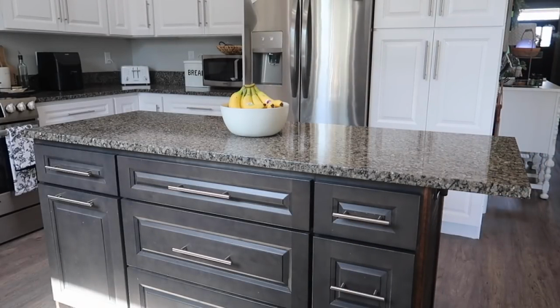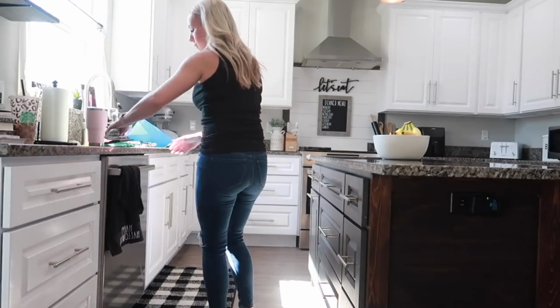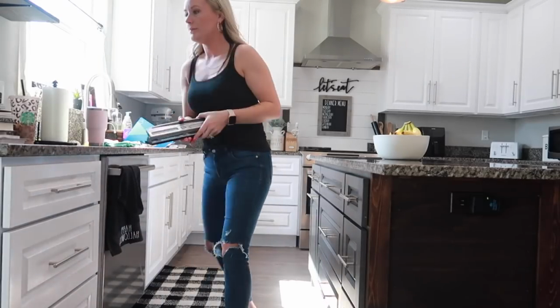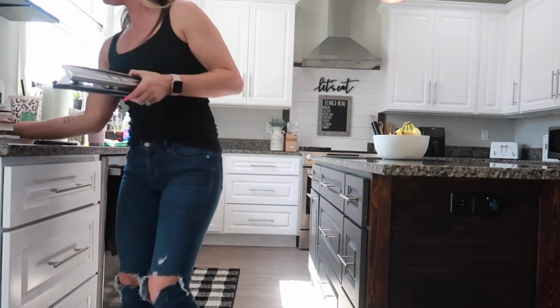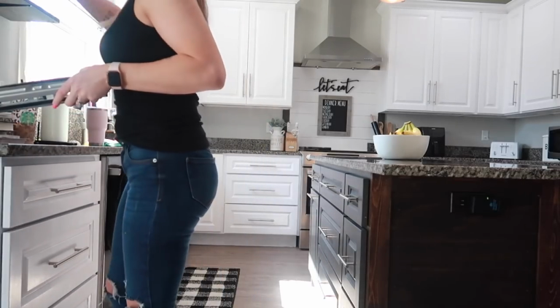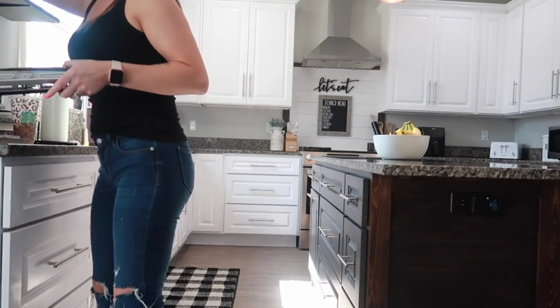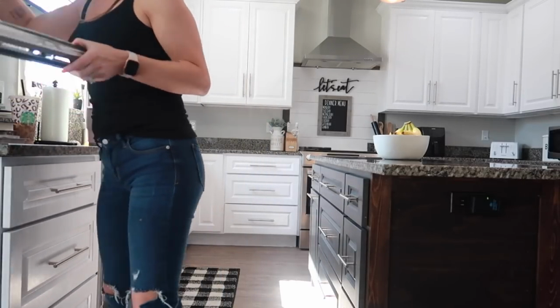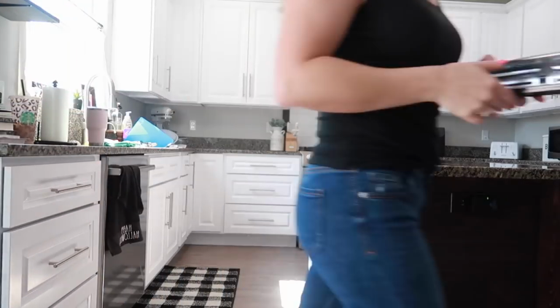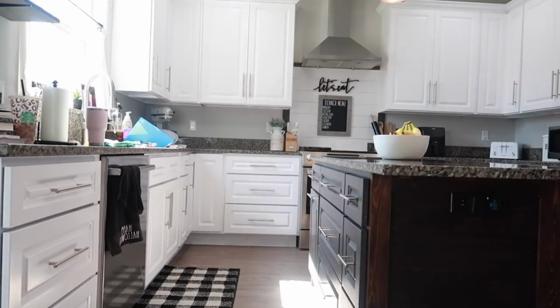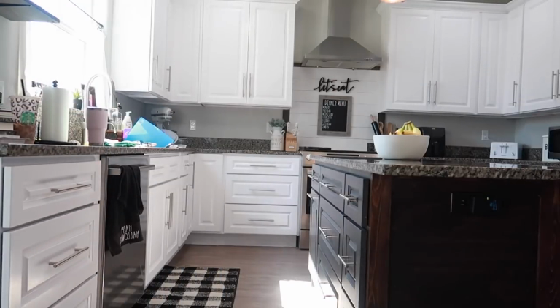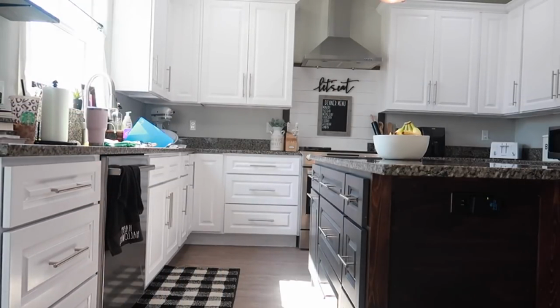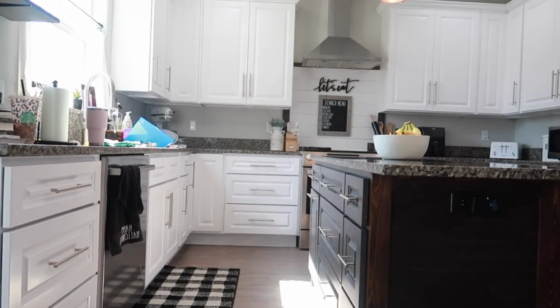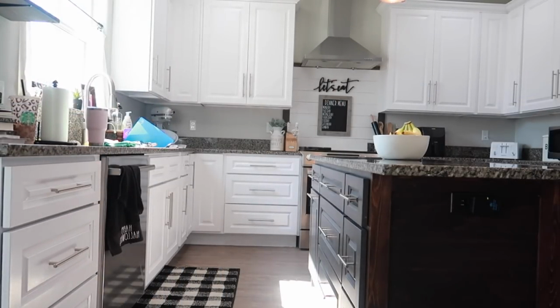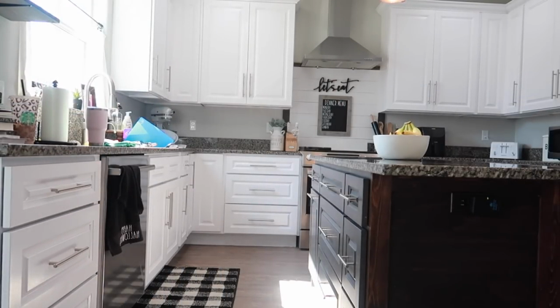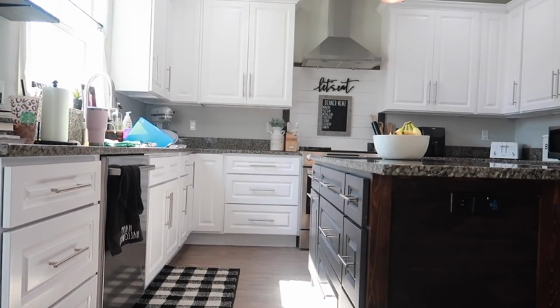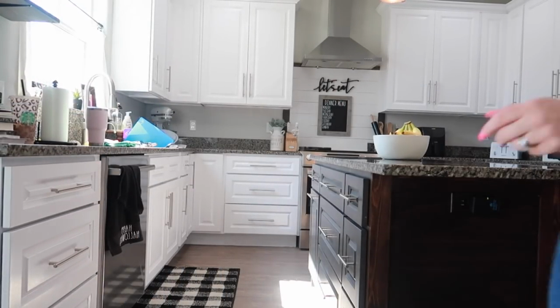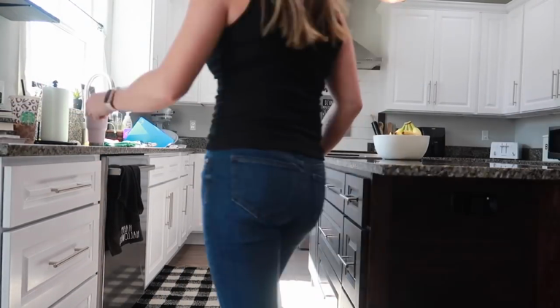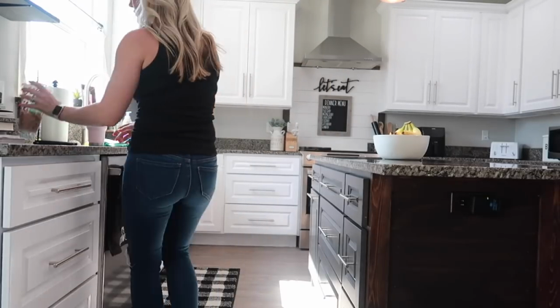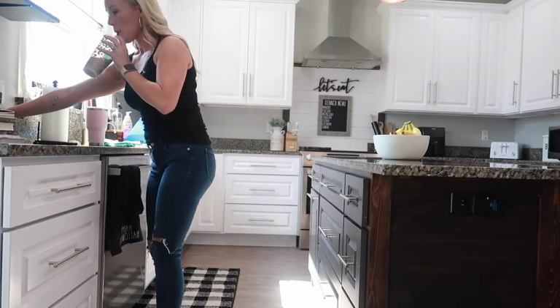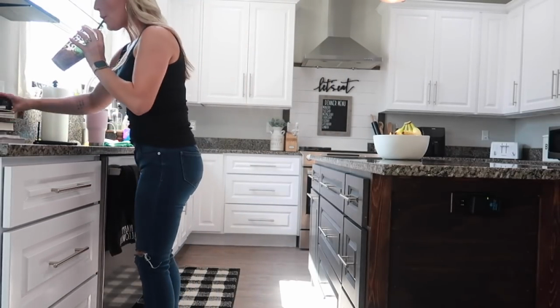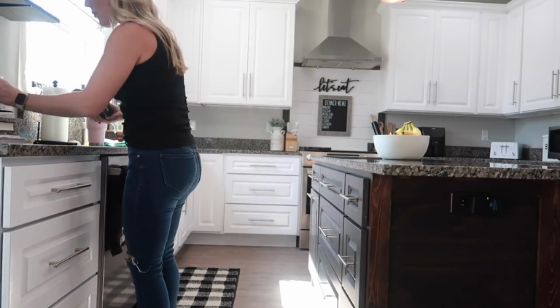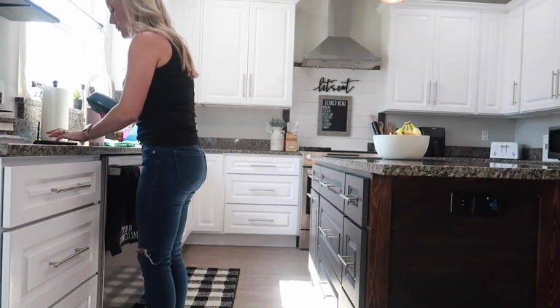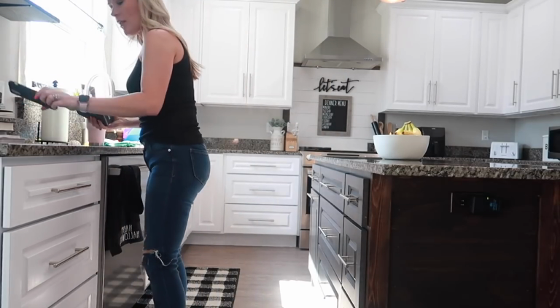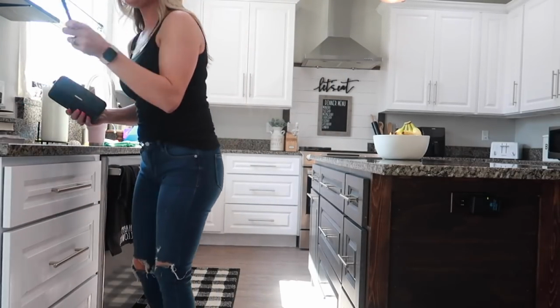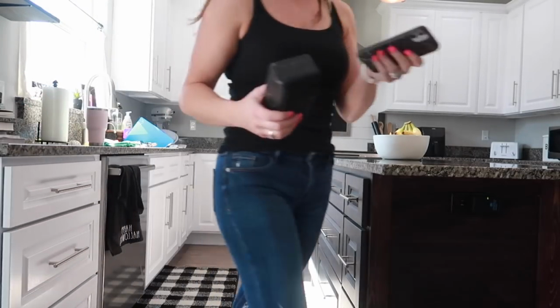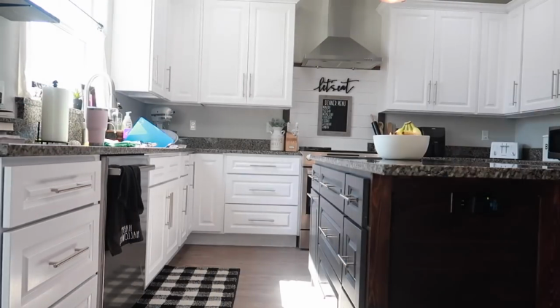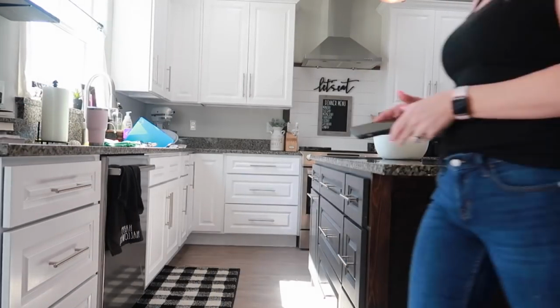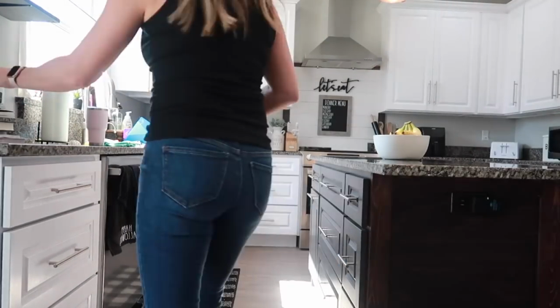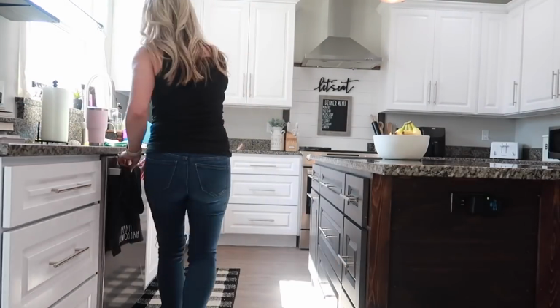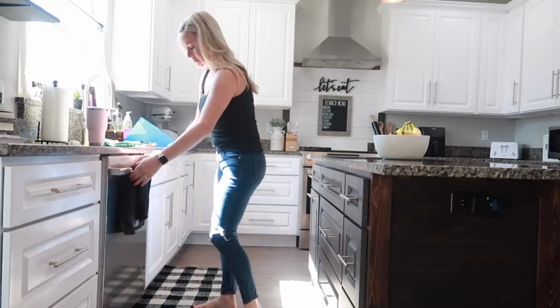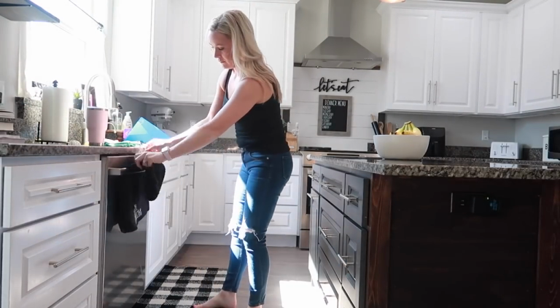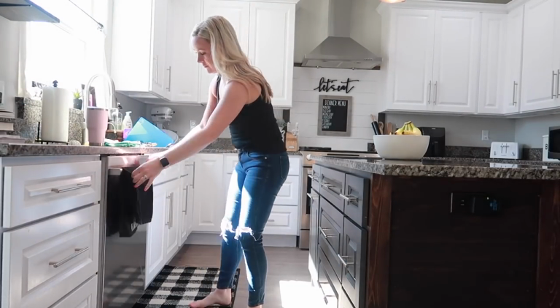I'm also going to unload and load the dishwasher. There were some things in the sink that needed to be washed by hand also.